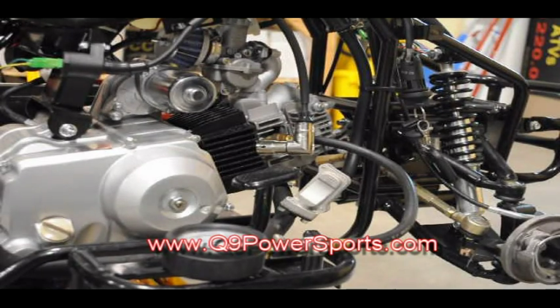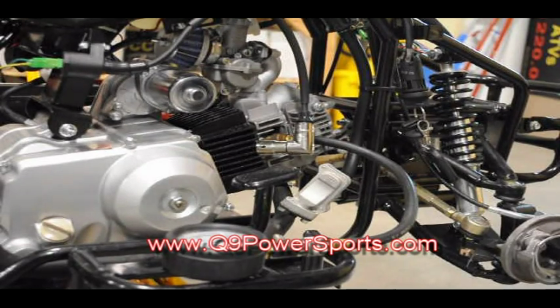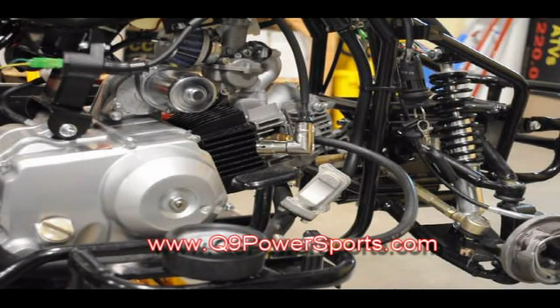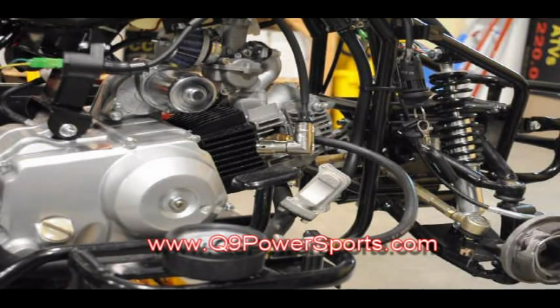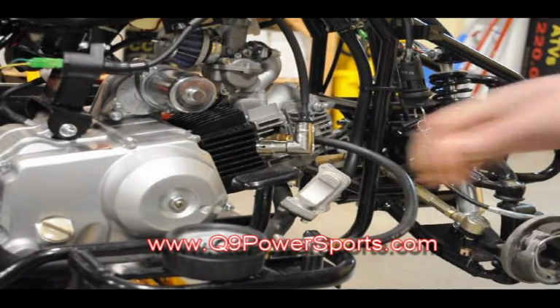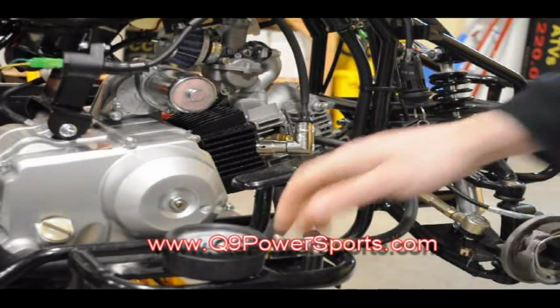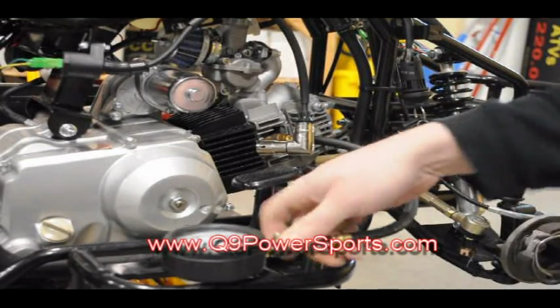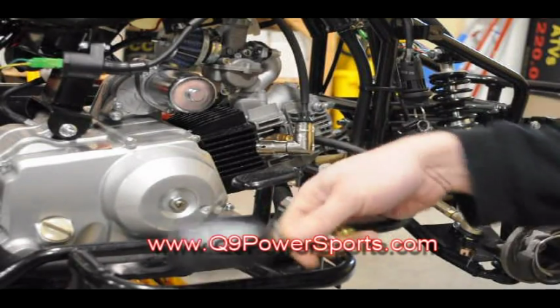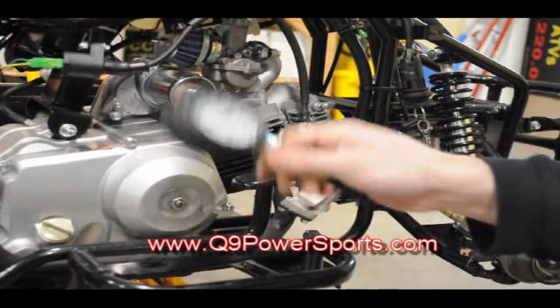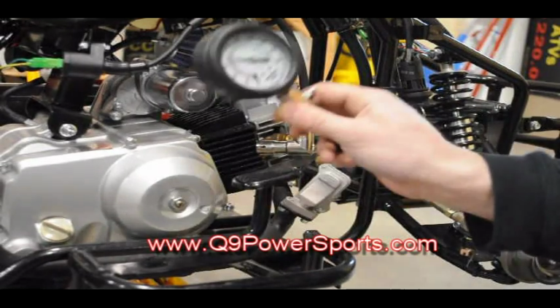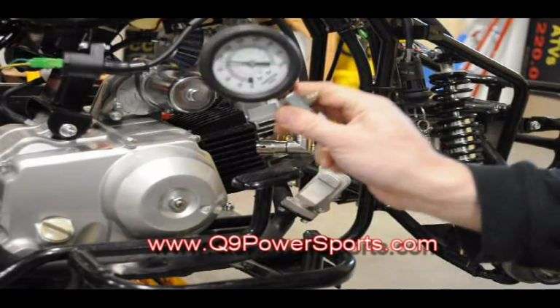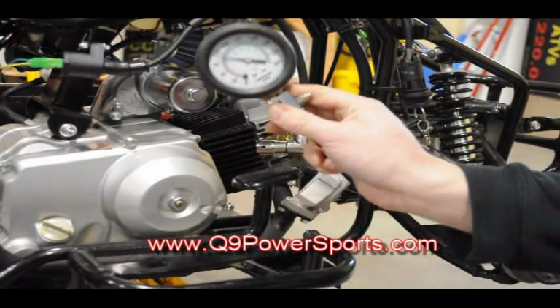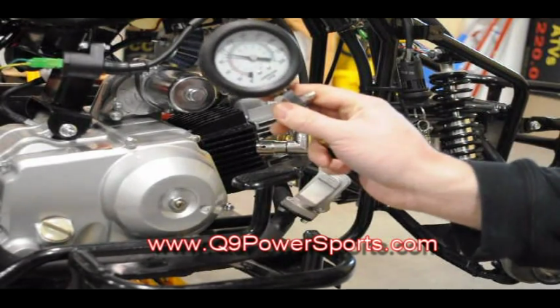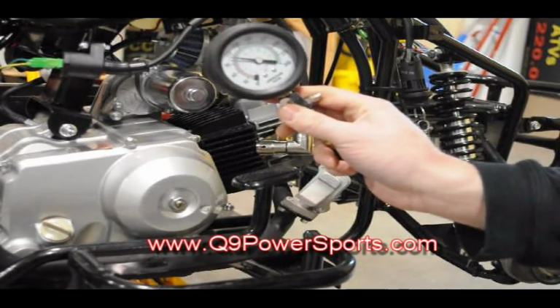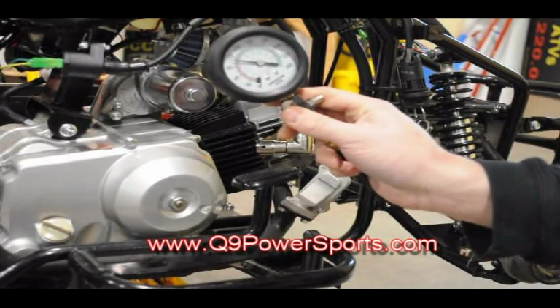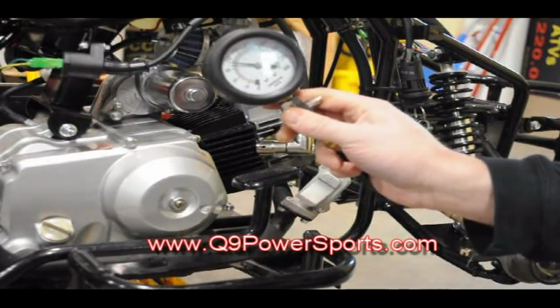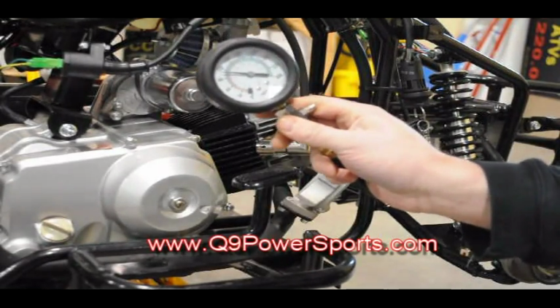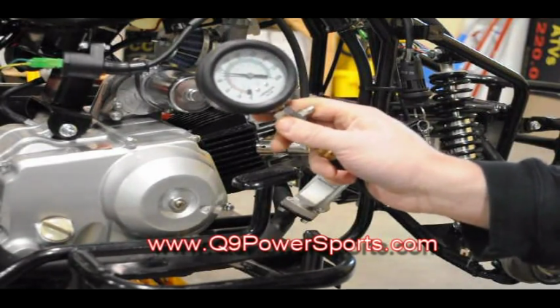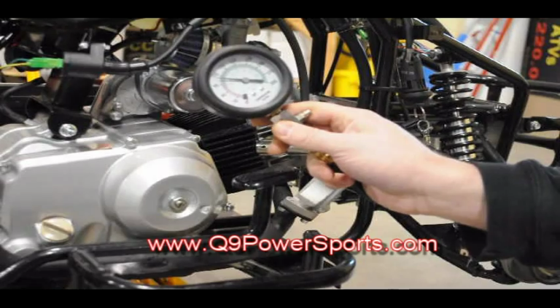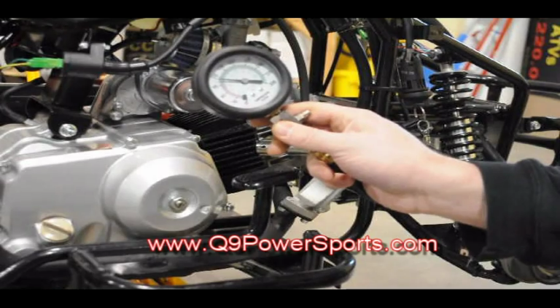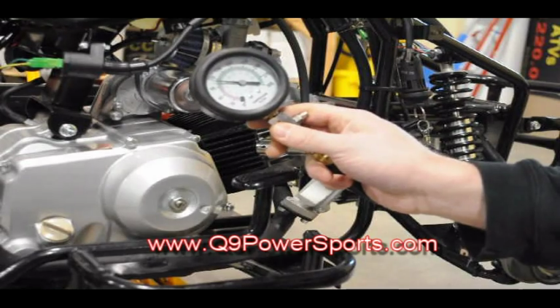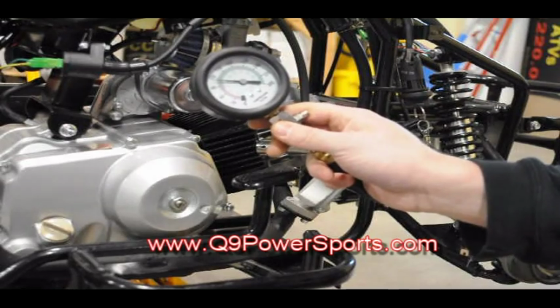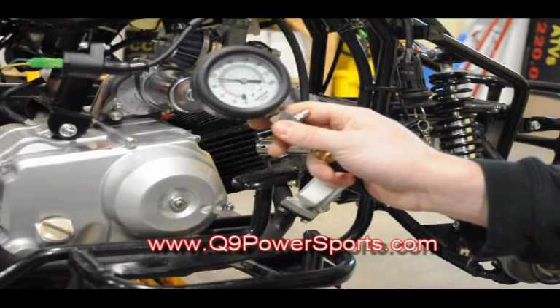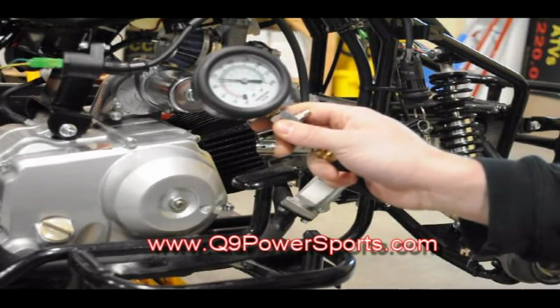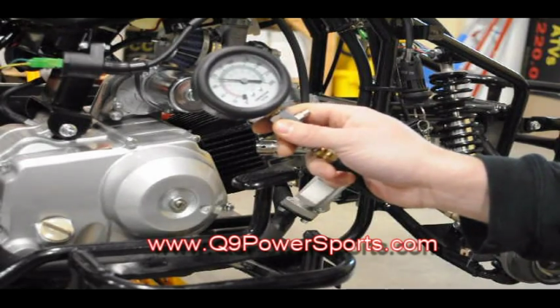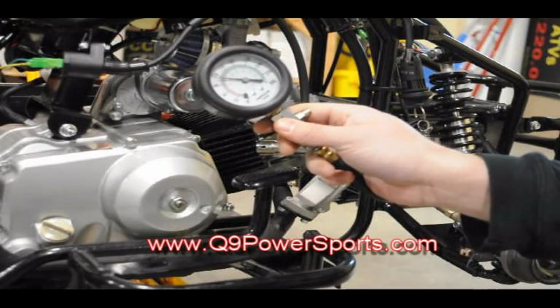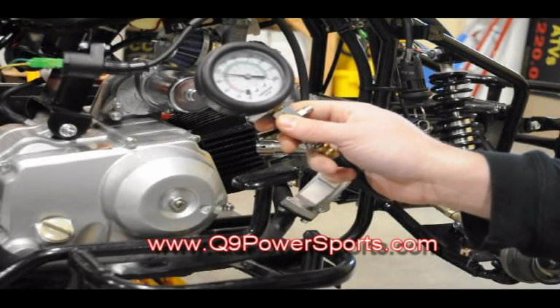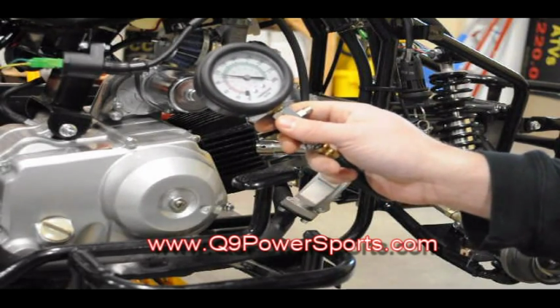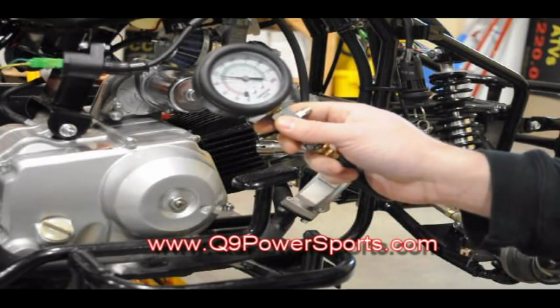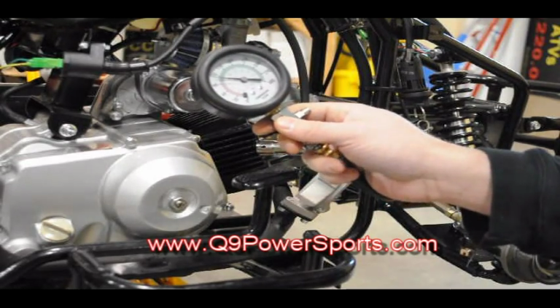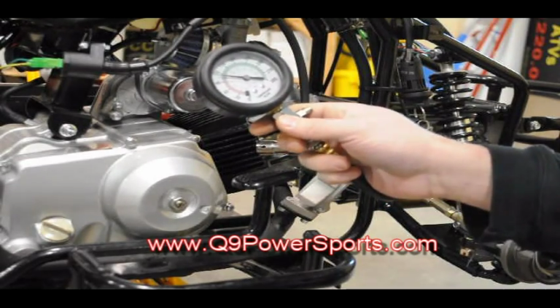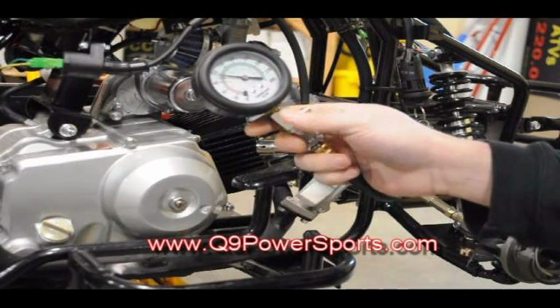And that's how you do a compression test. You want to have your compression right in between 90 and 120.